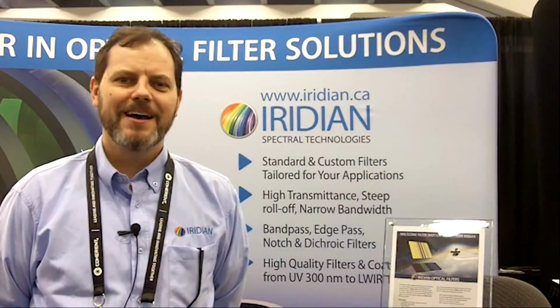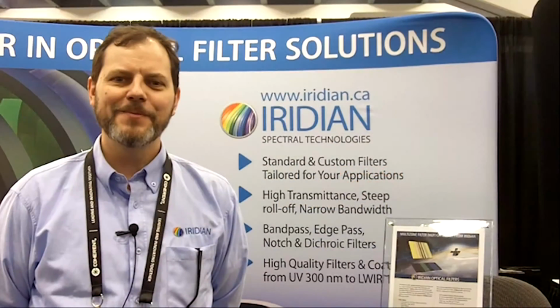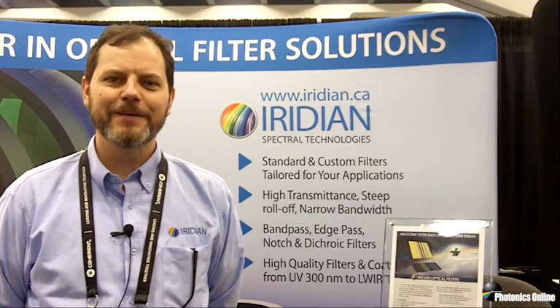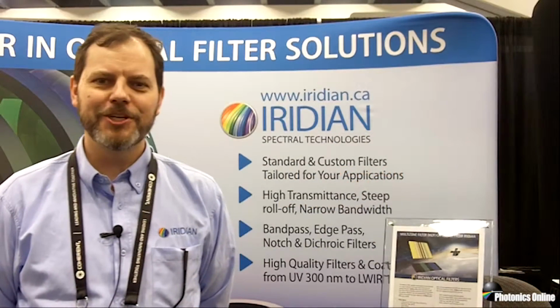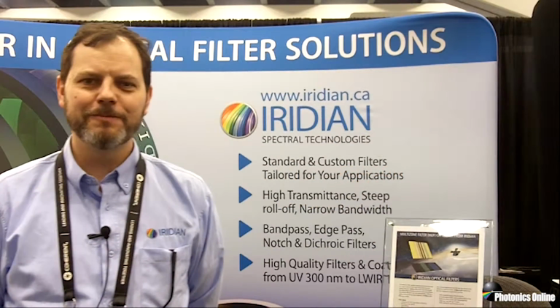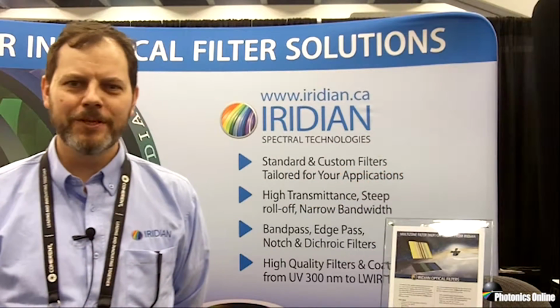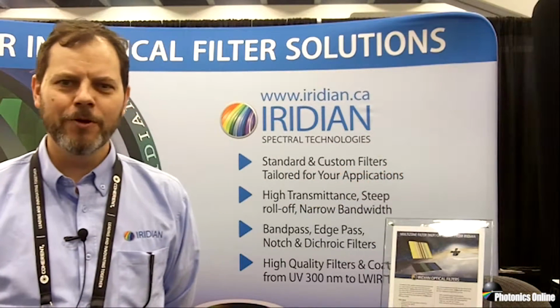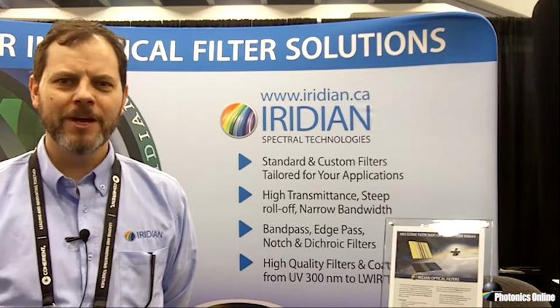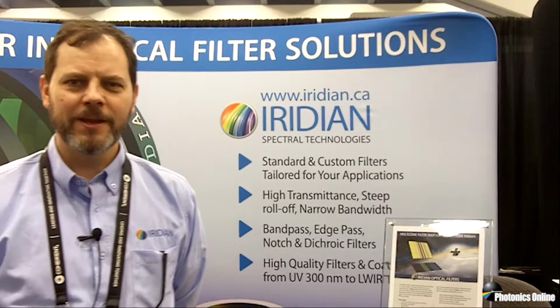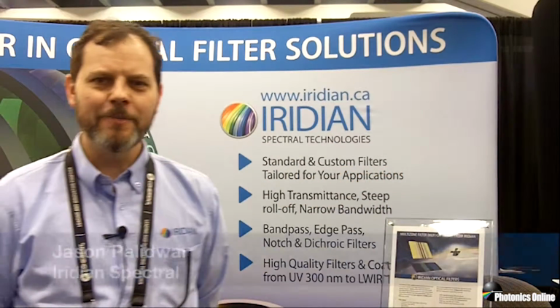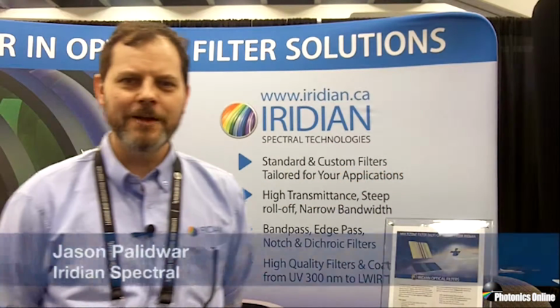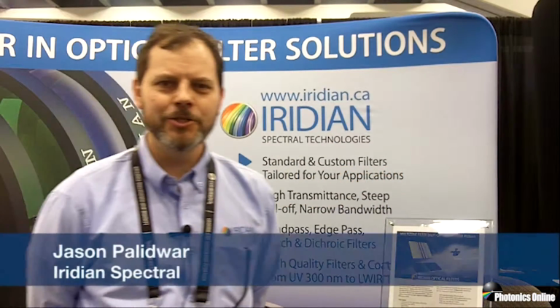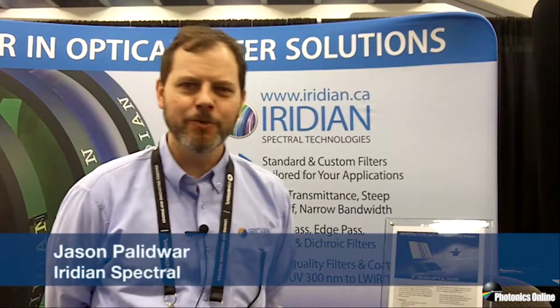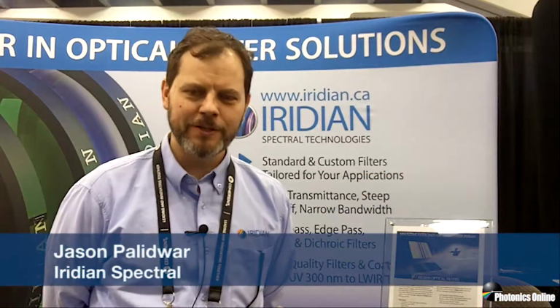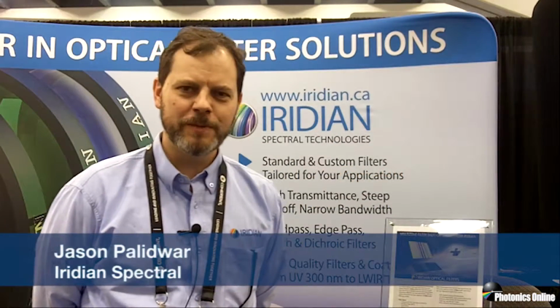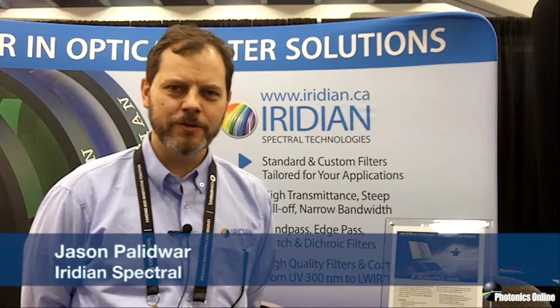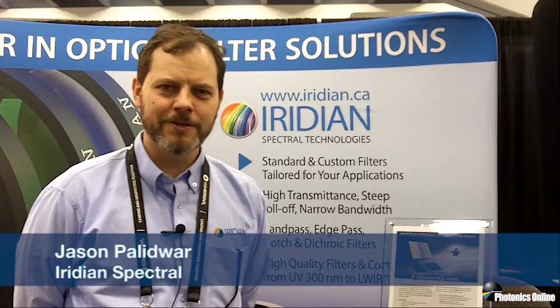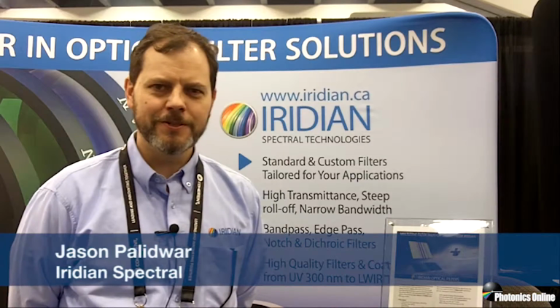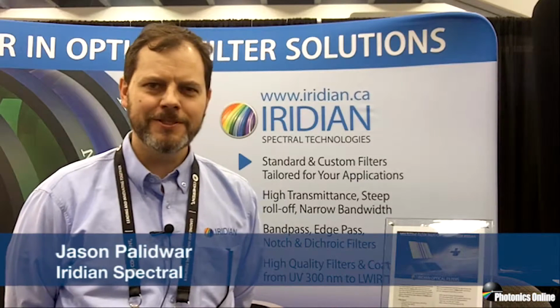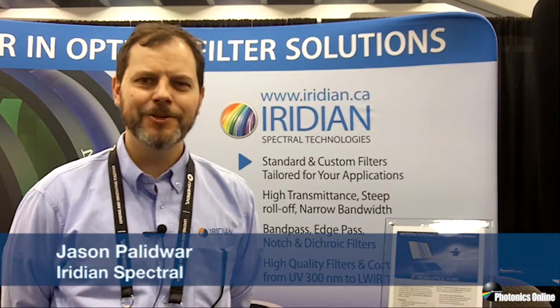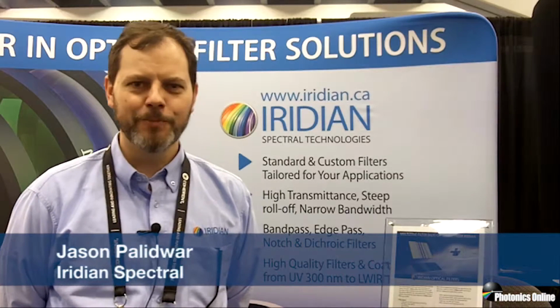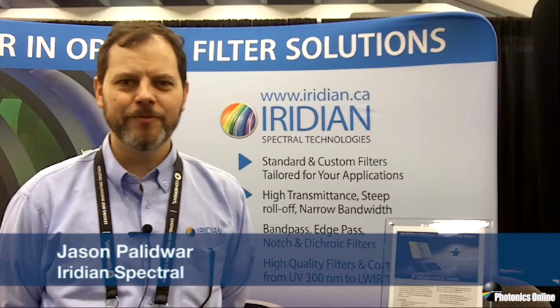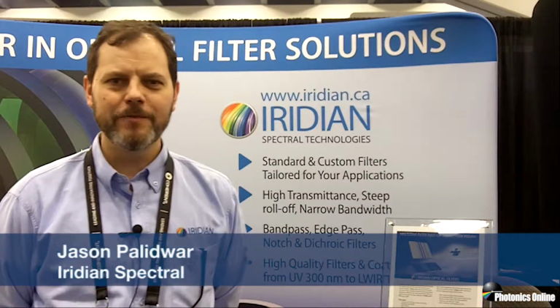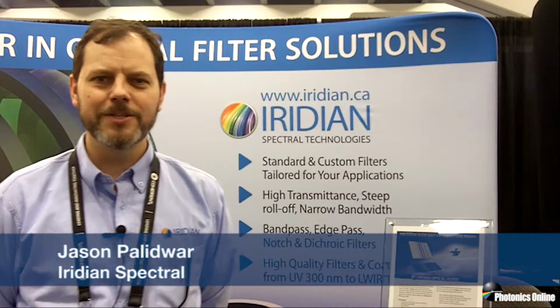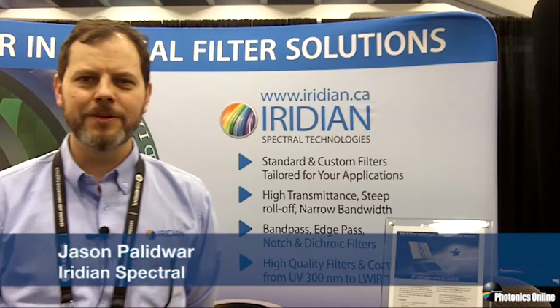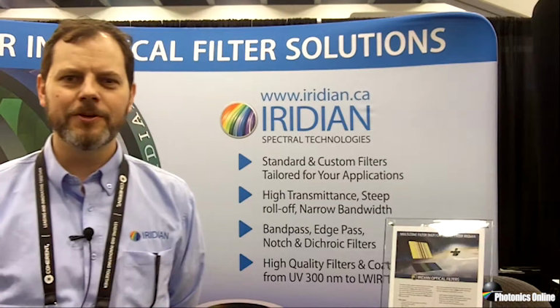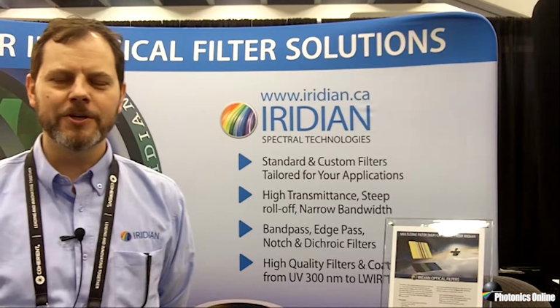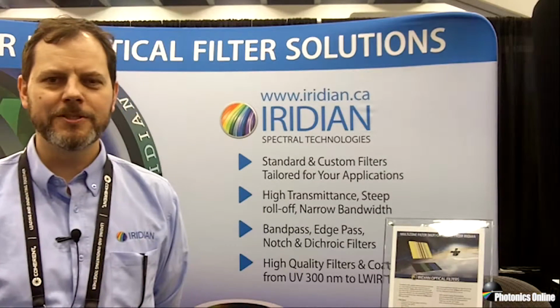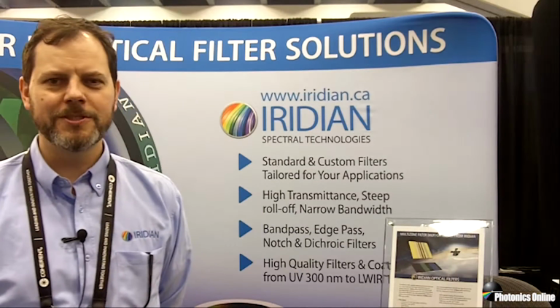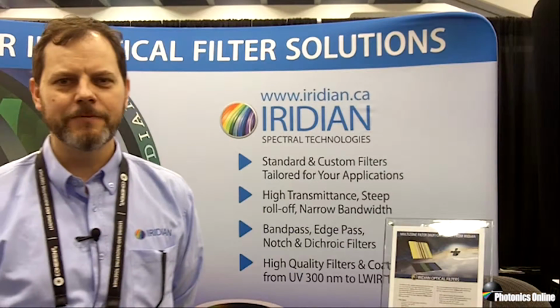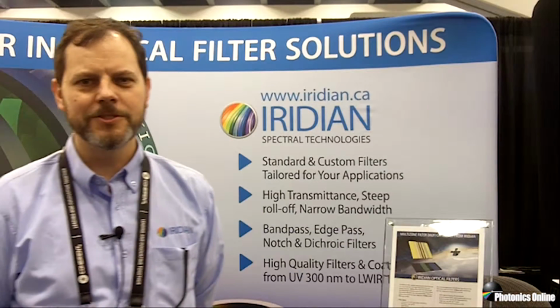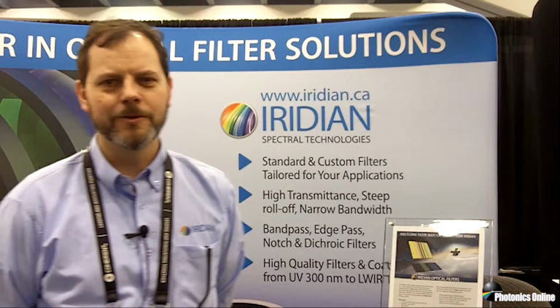Hi, my name is Jason Palidwar and I'm an account manager at Iridian Spectral Technologies, here at booth 507 at Photonics West in San Francisco.